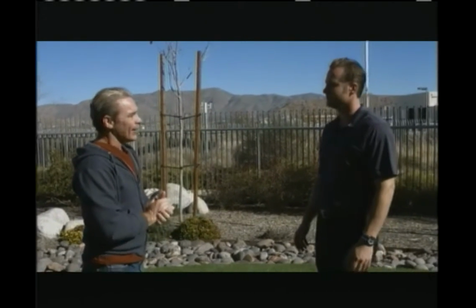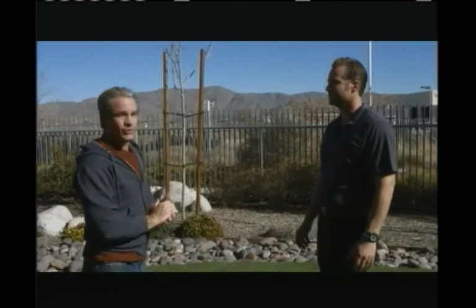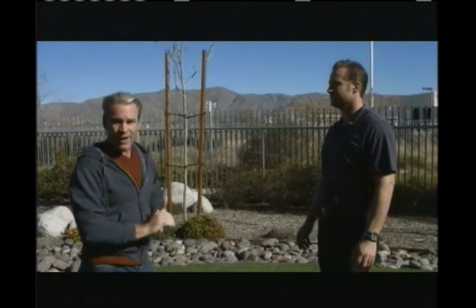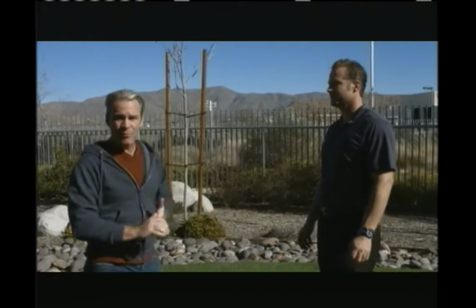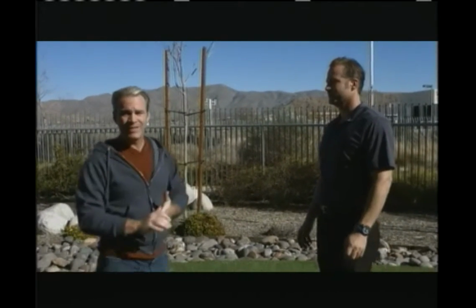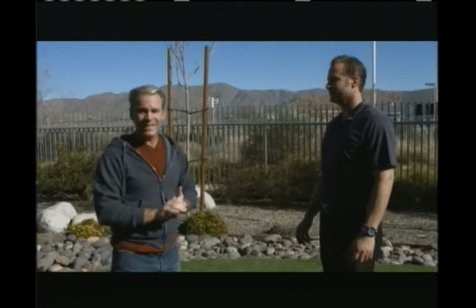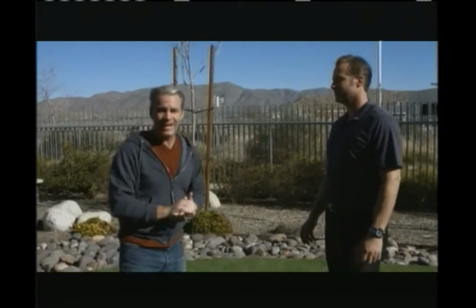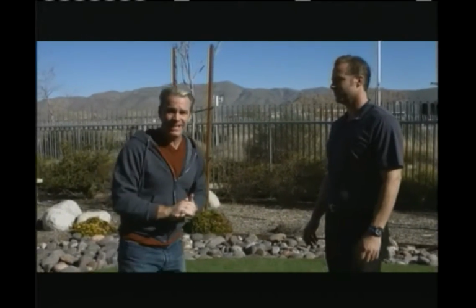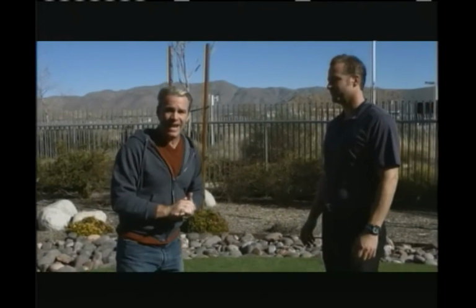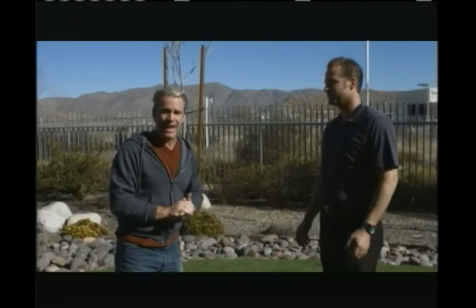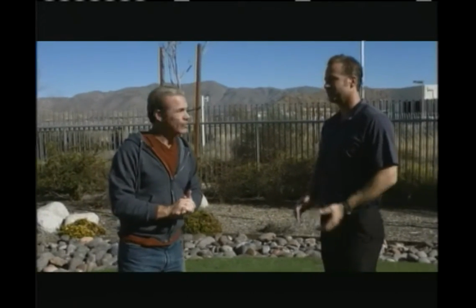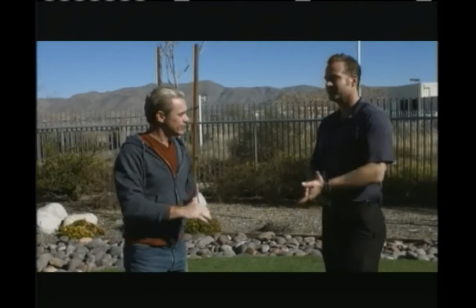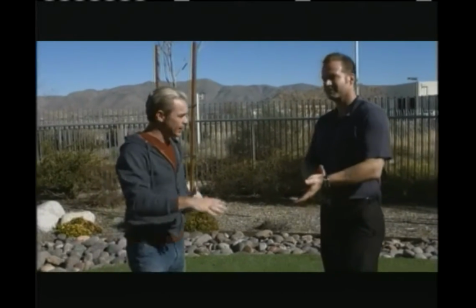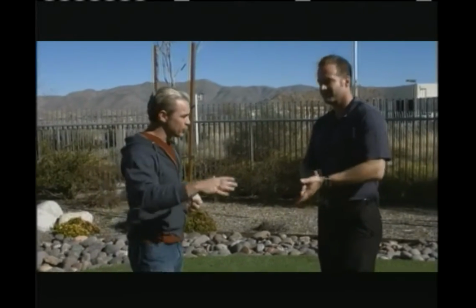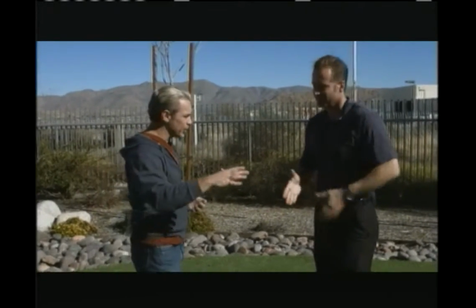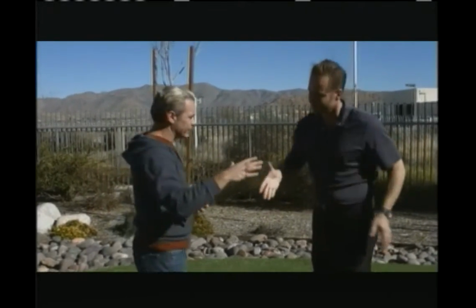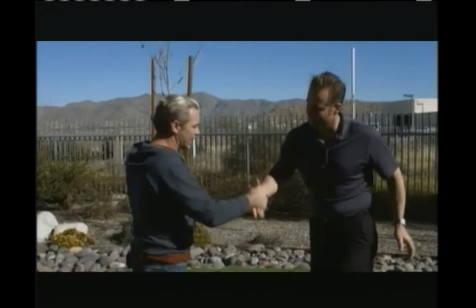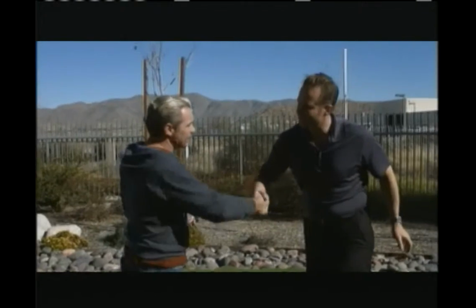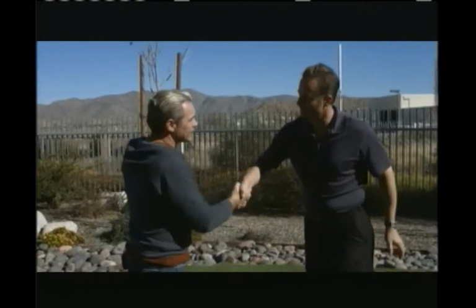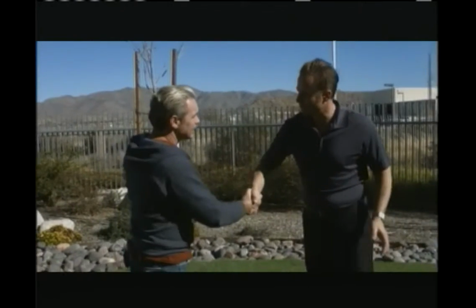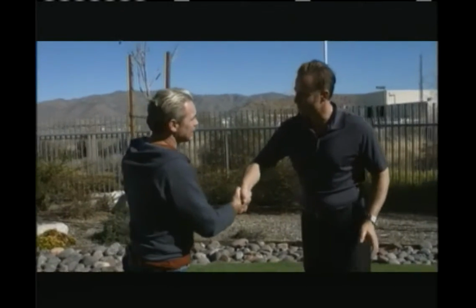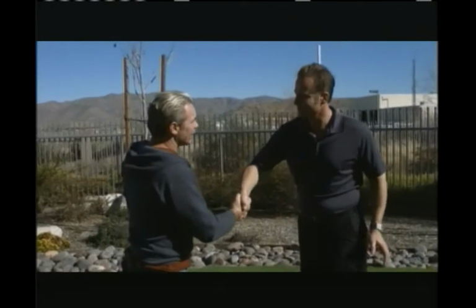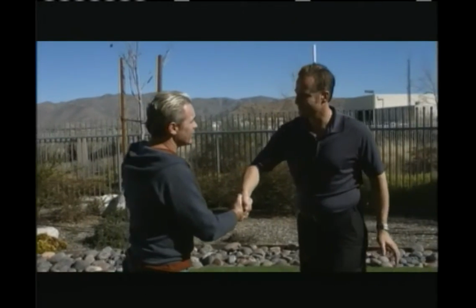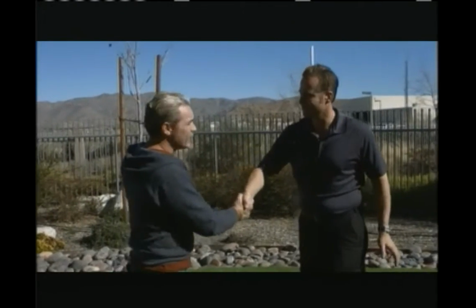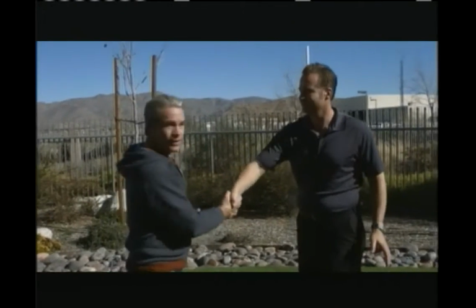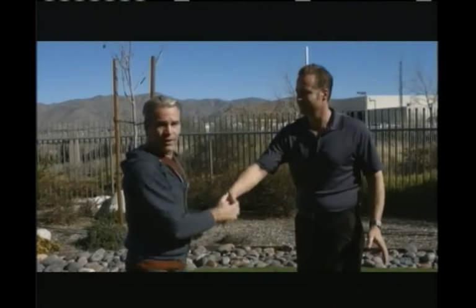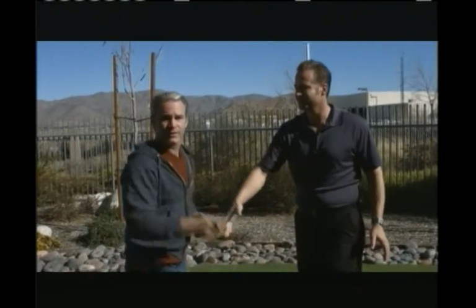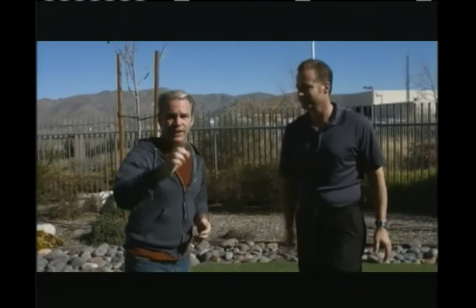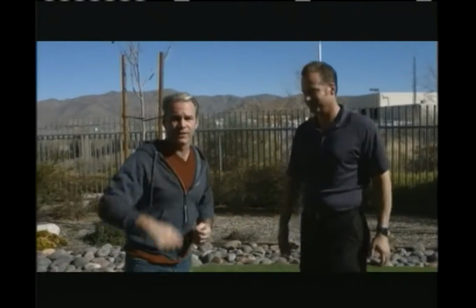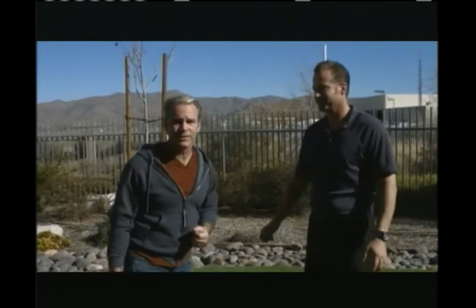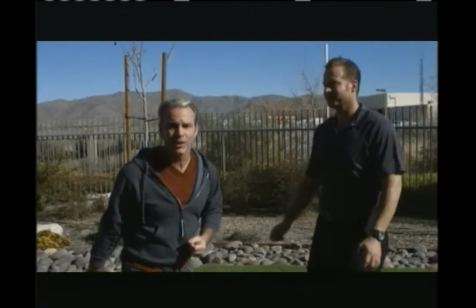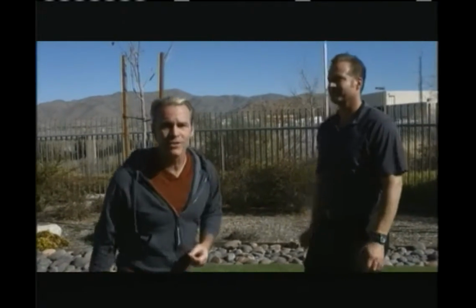All right, so we have a busy day ahead of us. Lance, appreciate your time. My pleasure. Let's head to the next location.